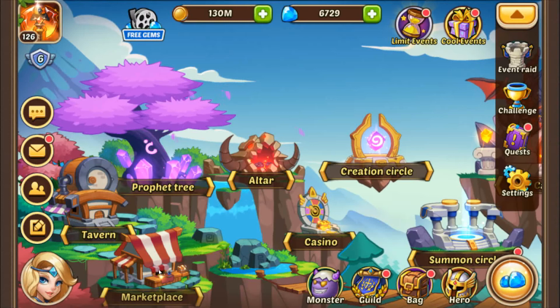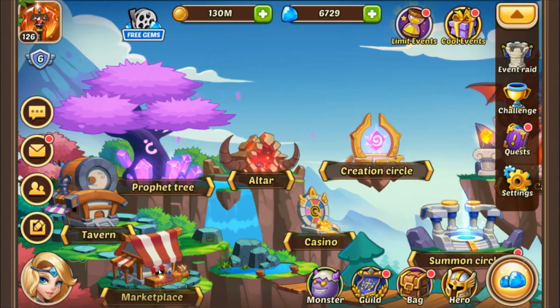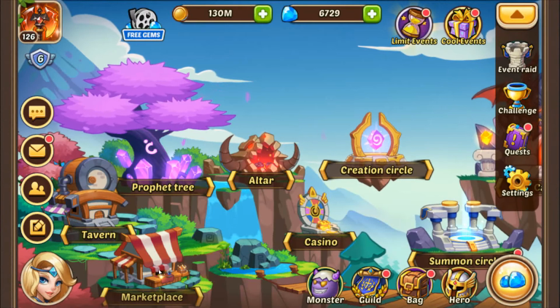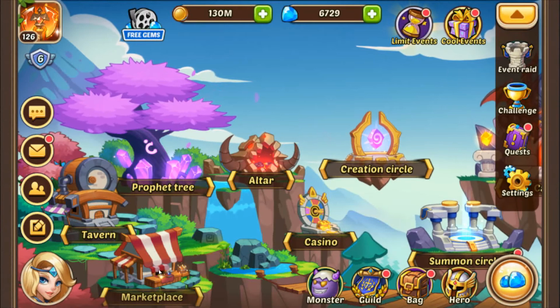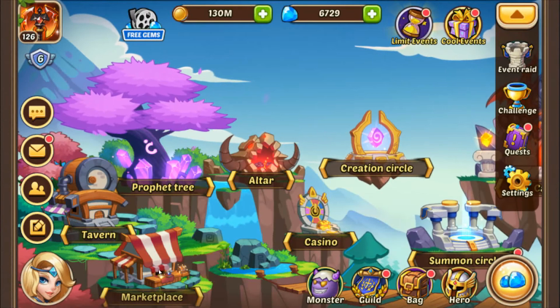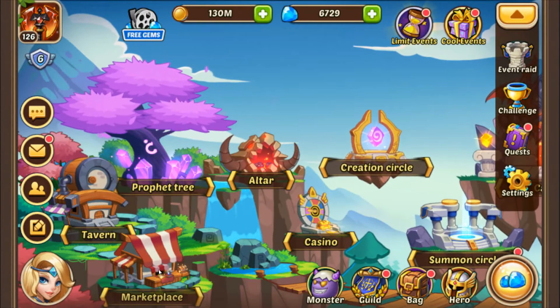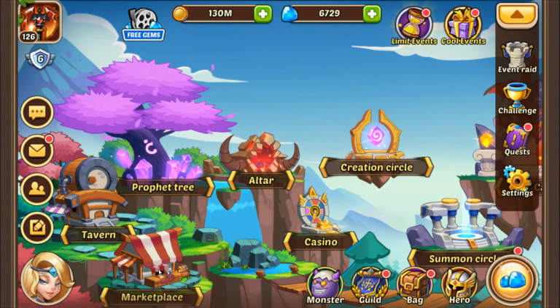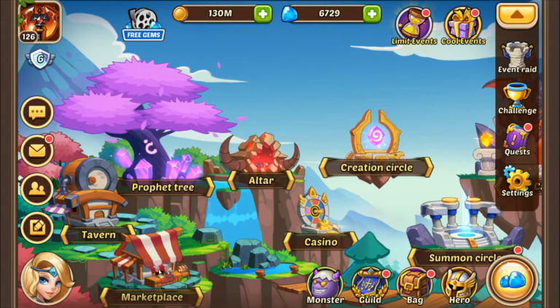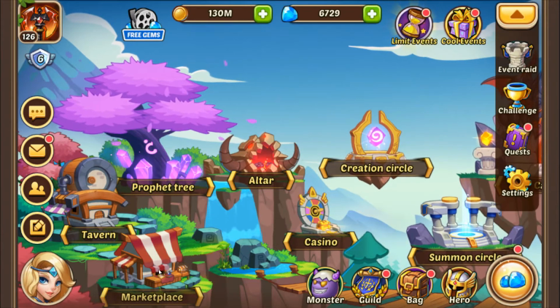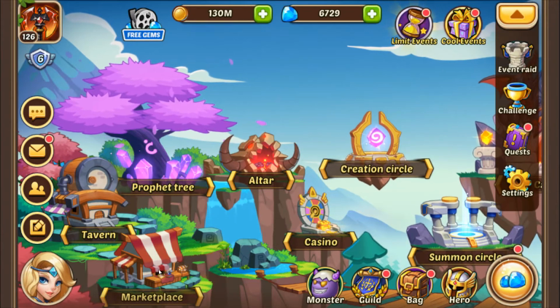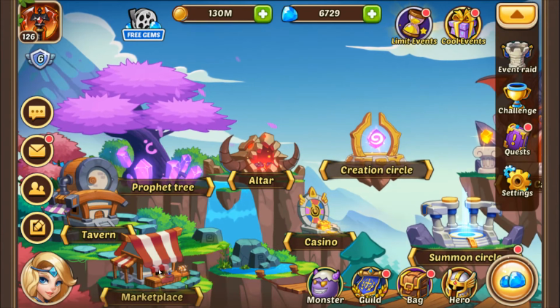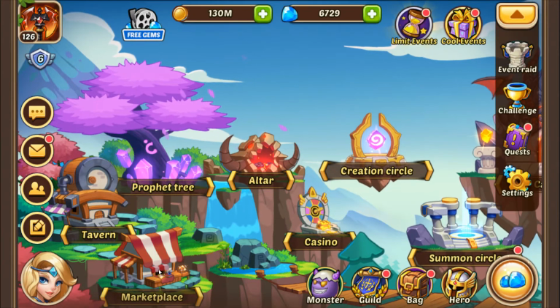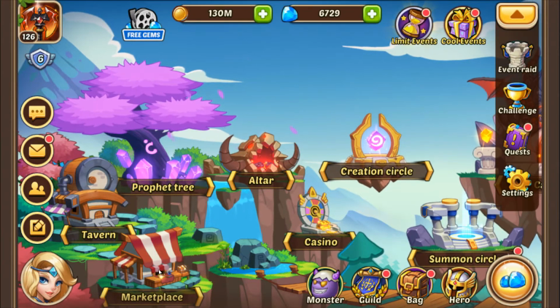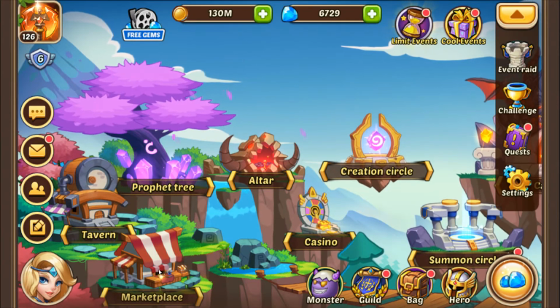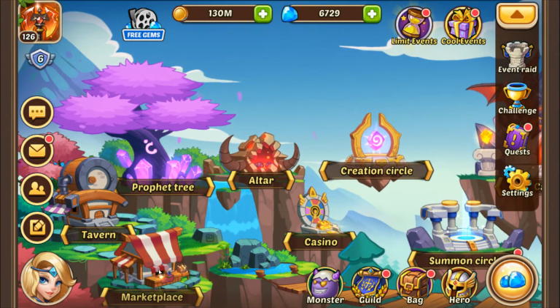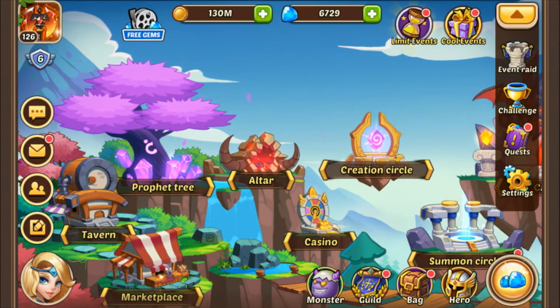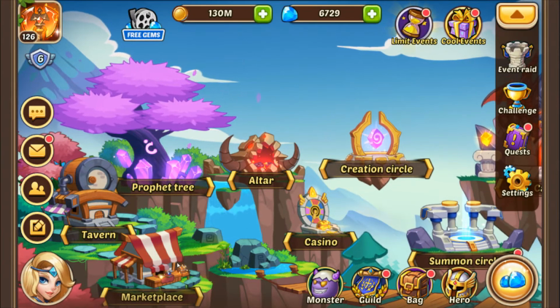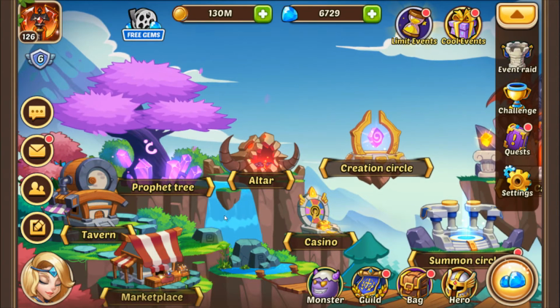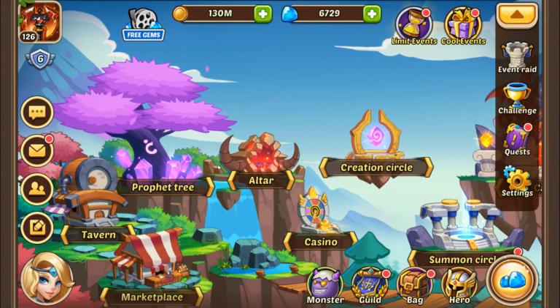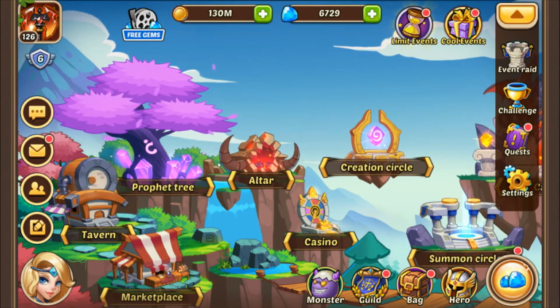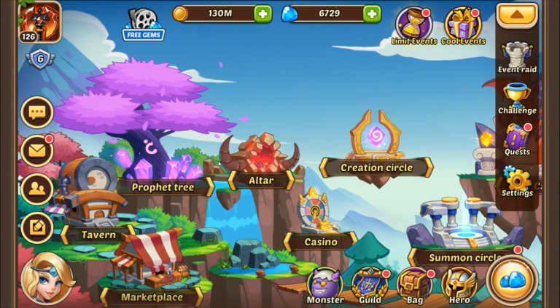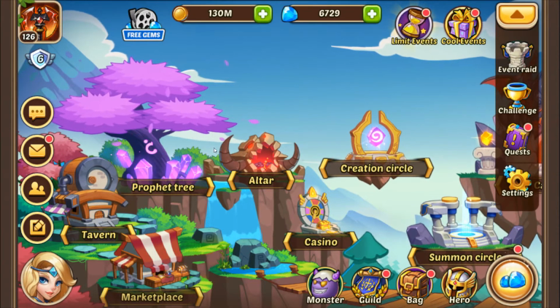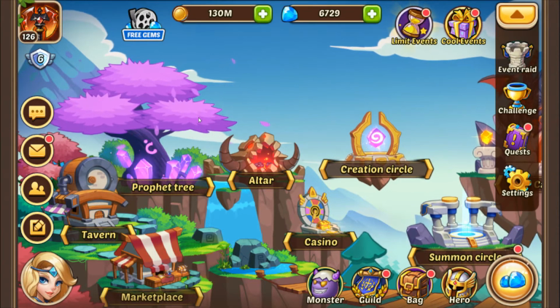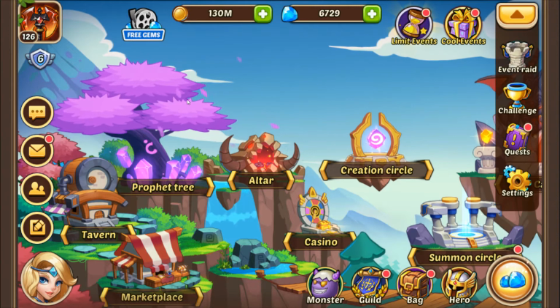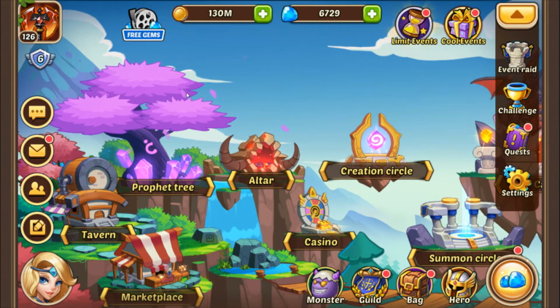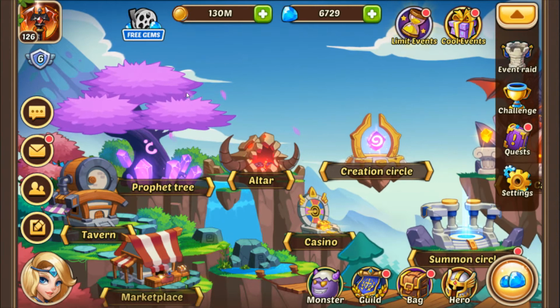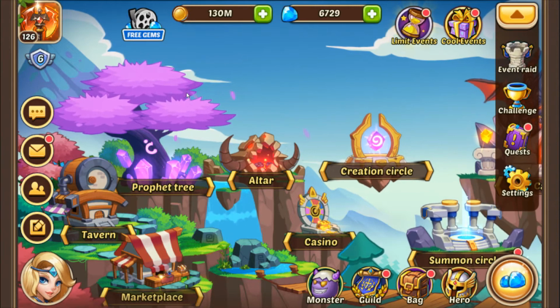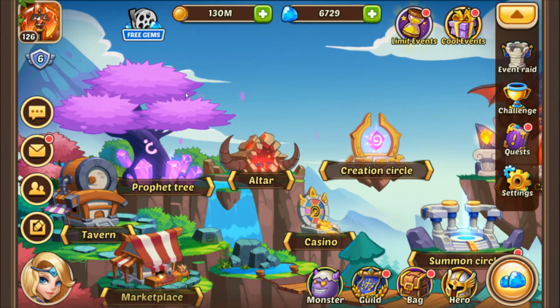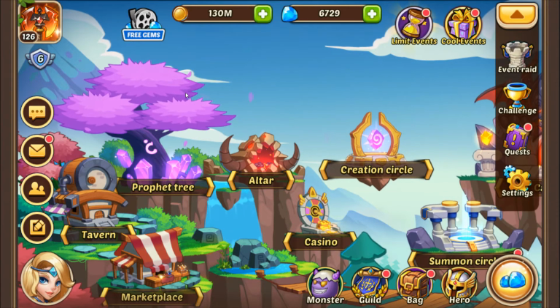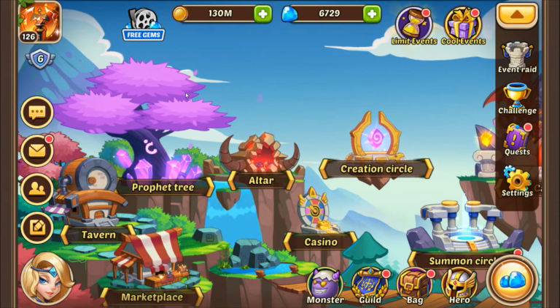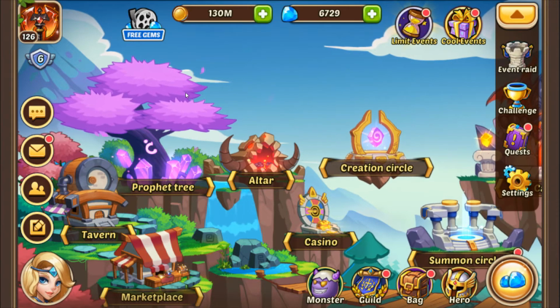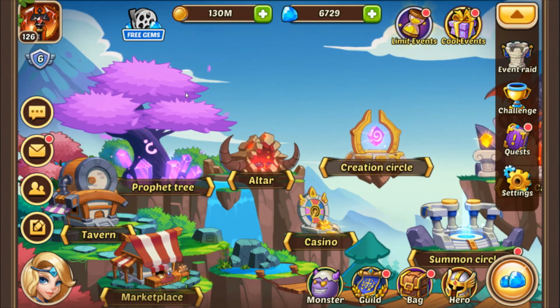Do you feel like you are spending those gems too quickly? Or maybe you are not using them enough? Stay tuned to find out!